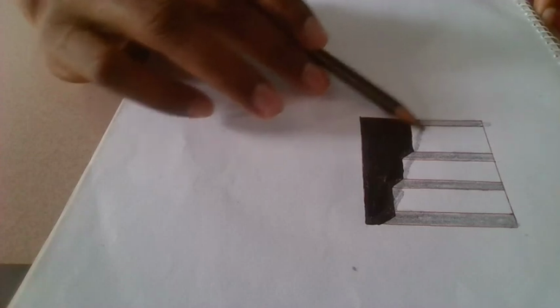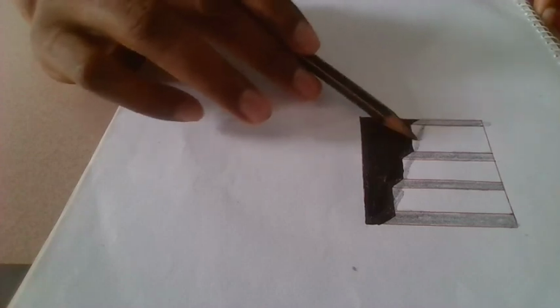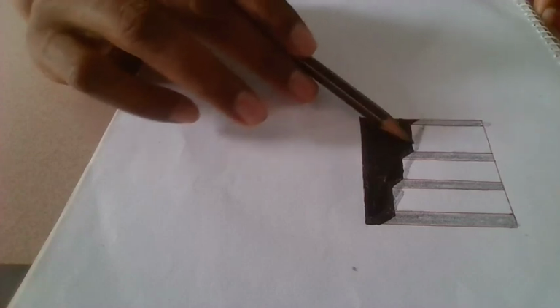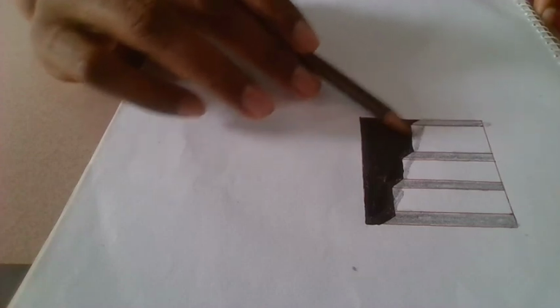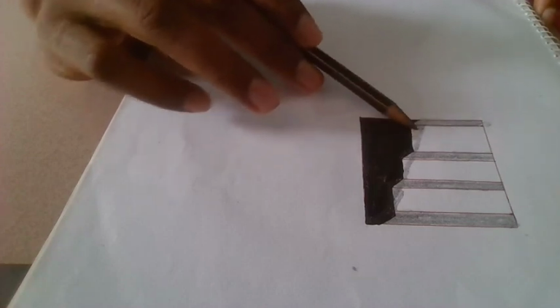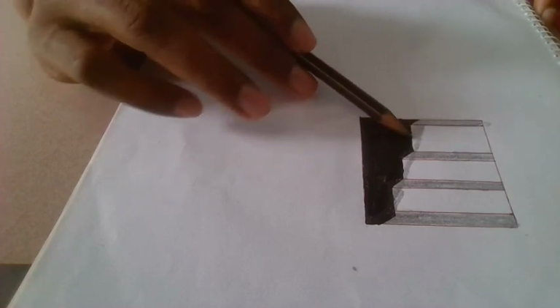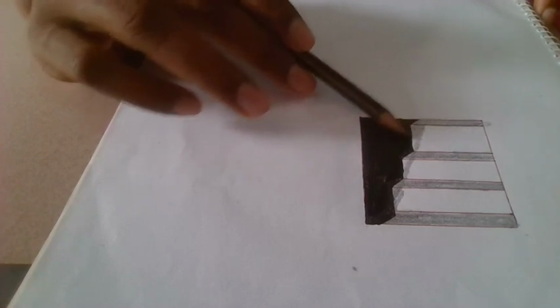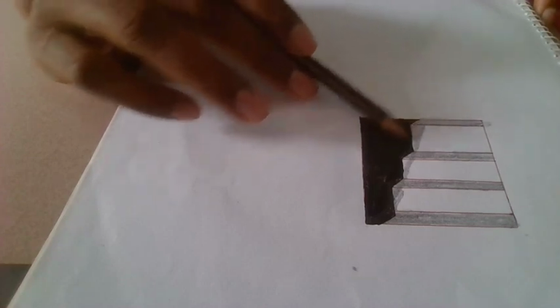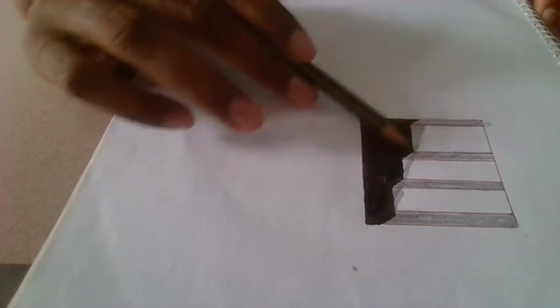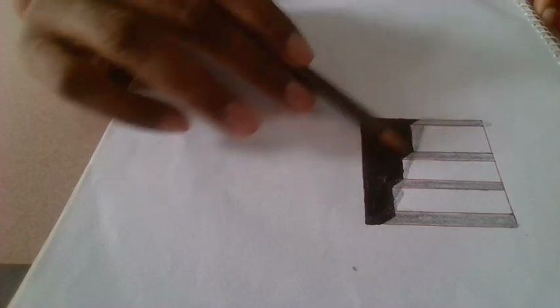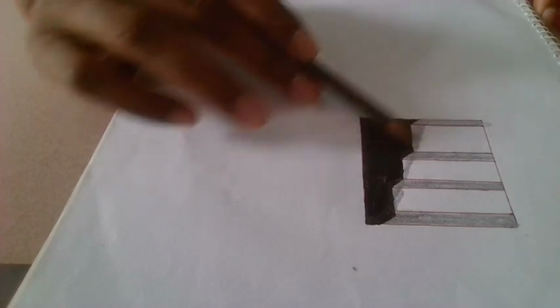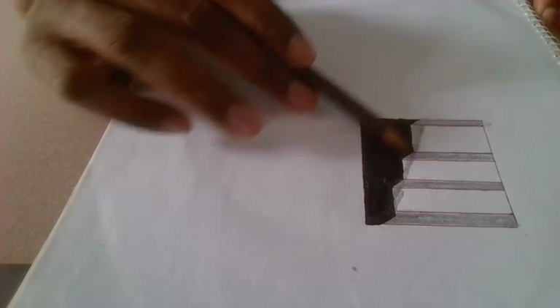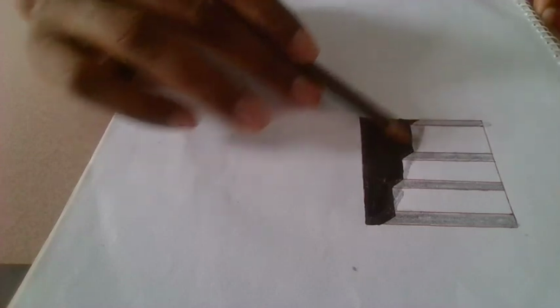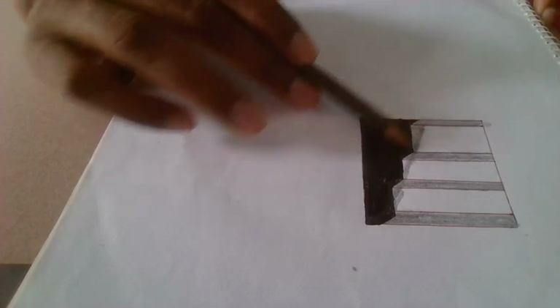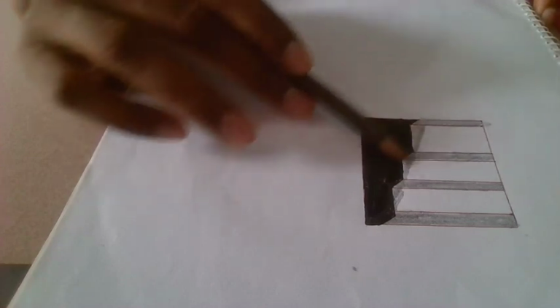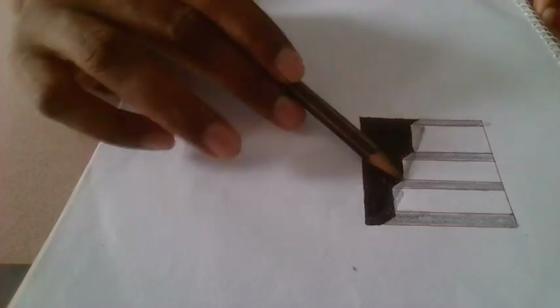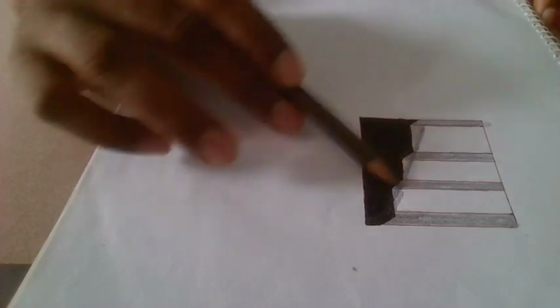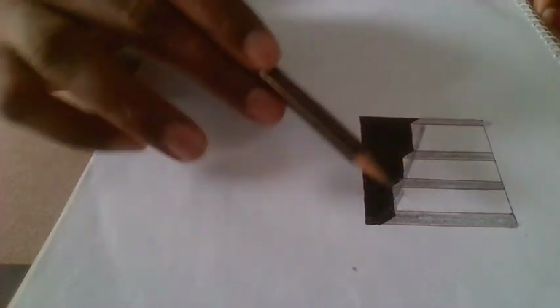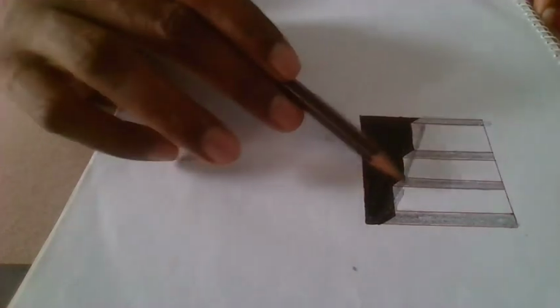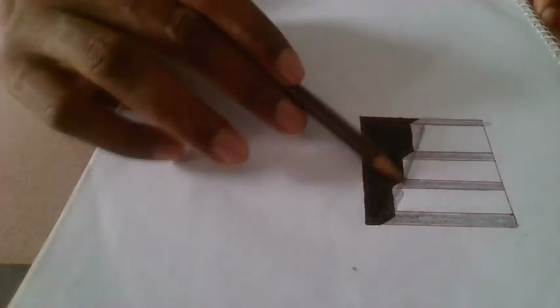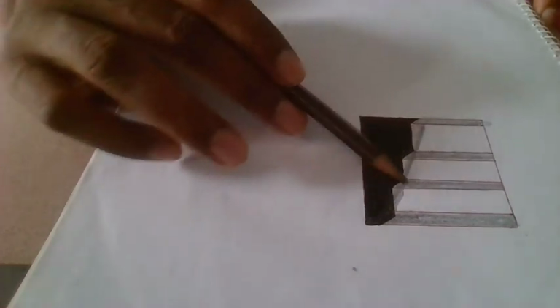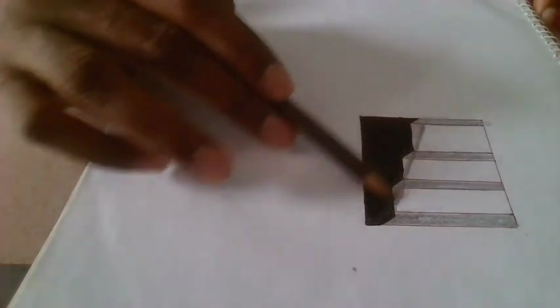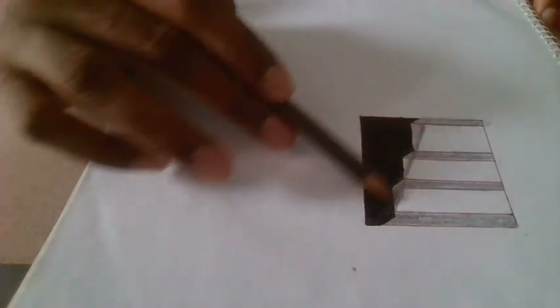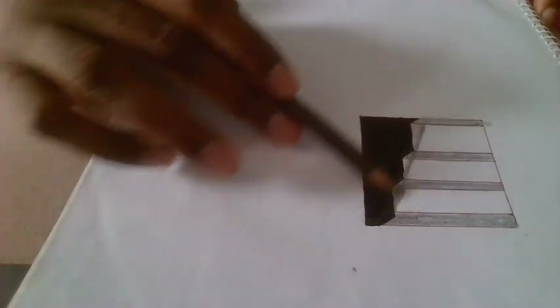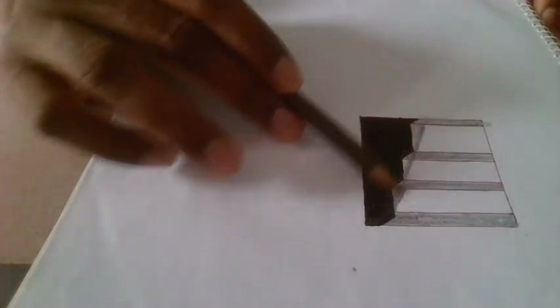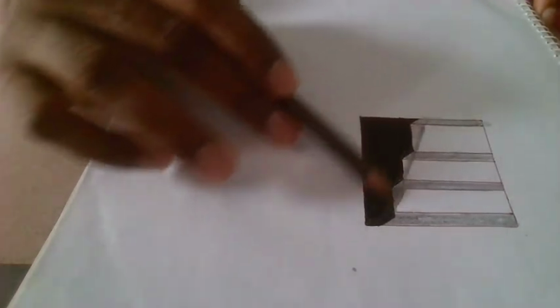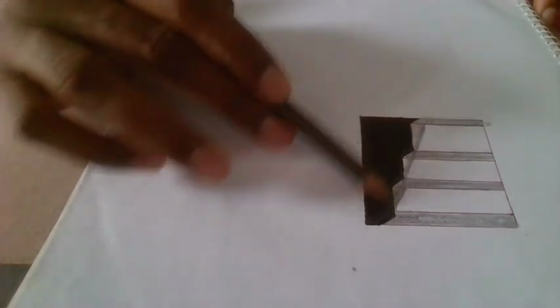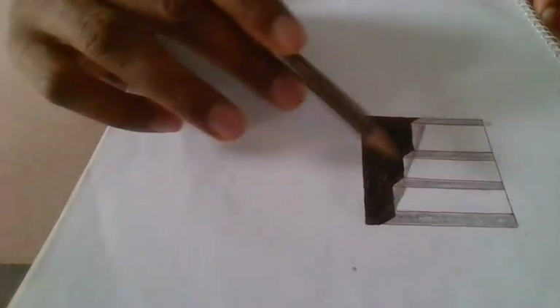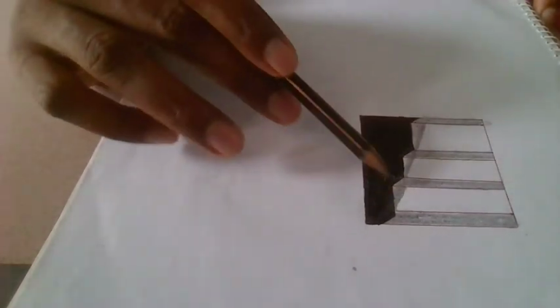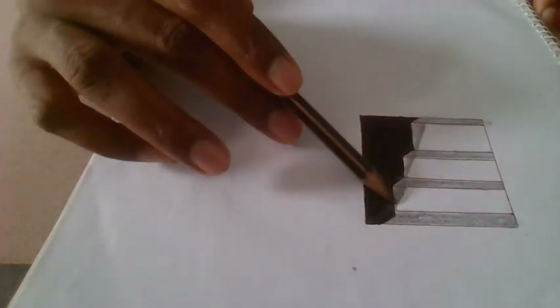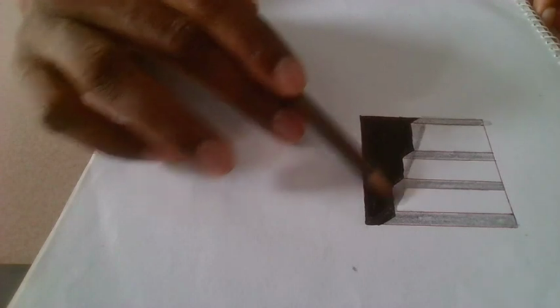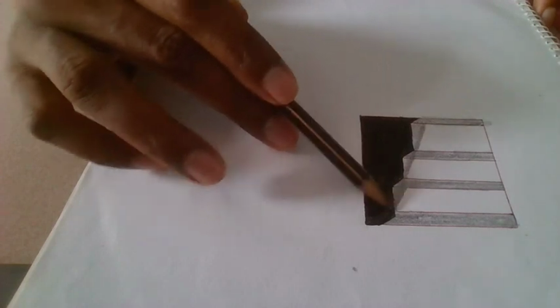Finally, you will get your desired stand shape in 3D.